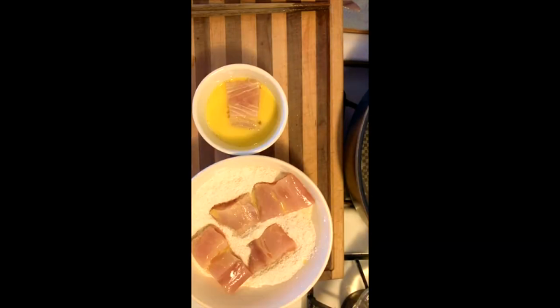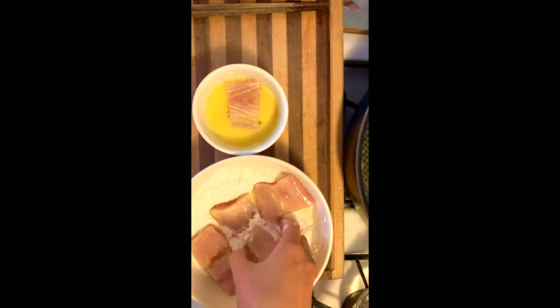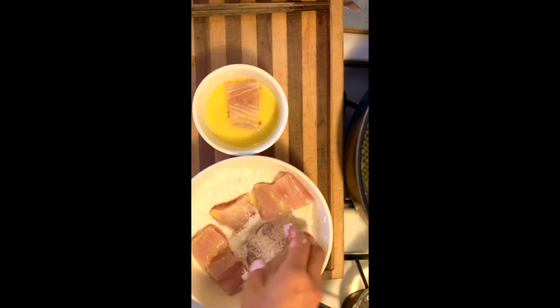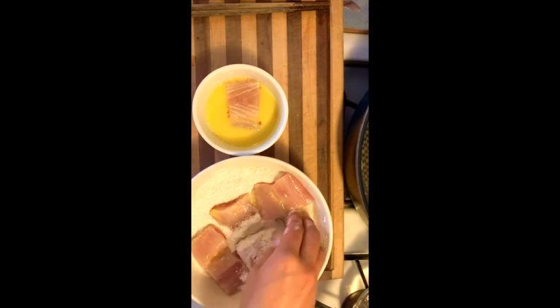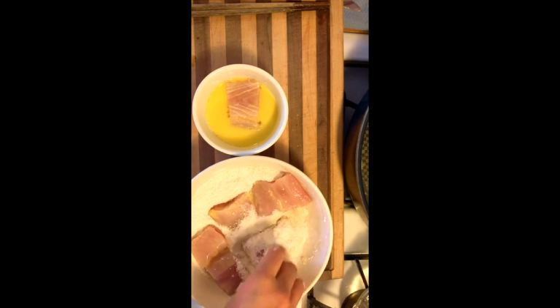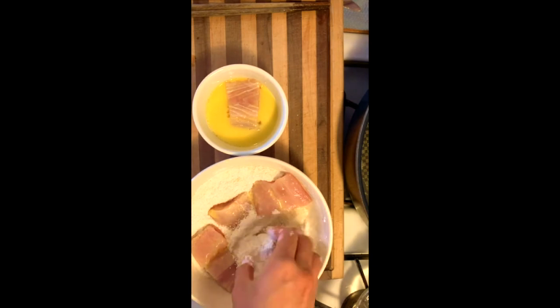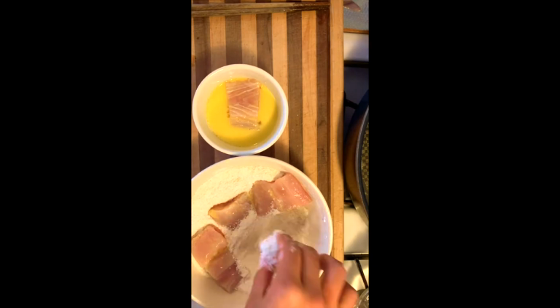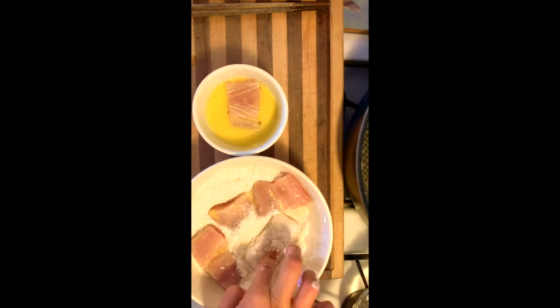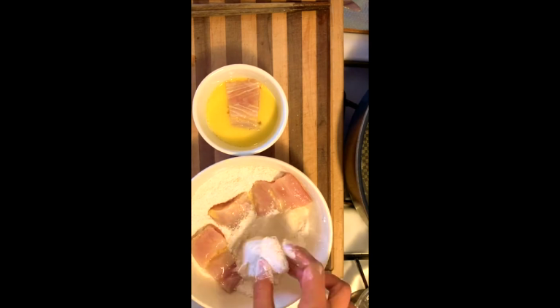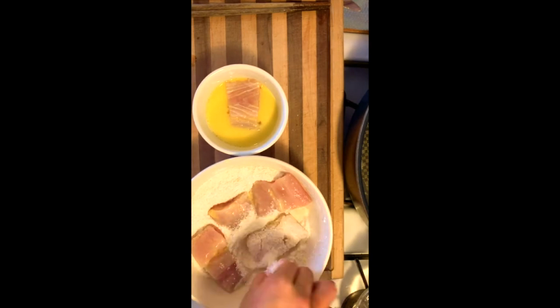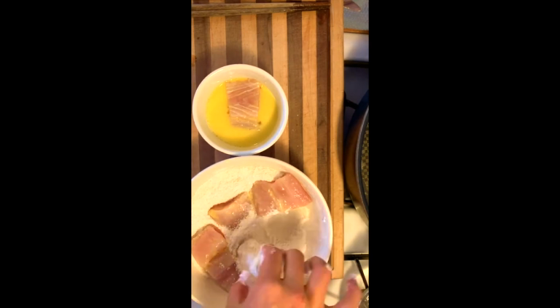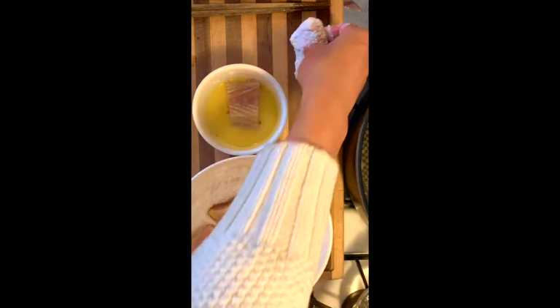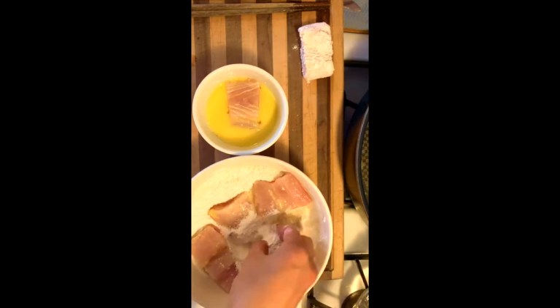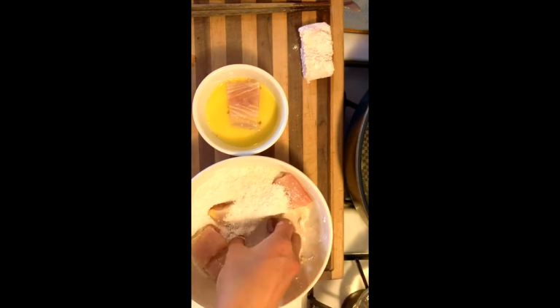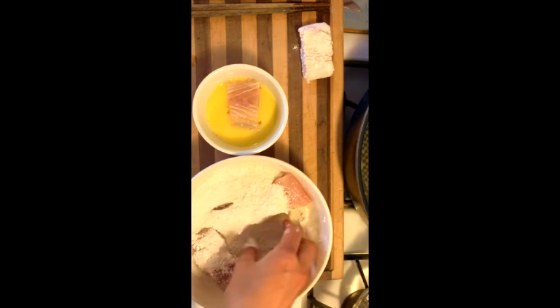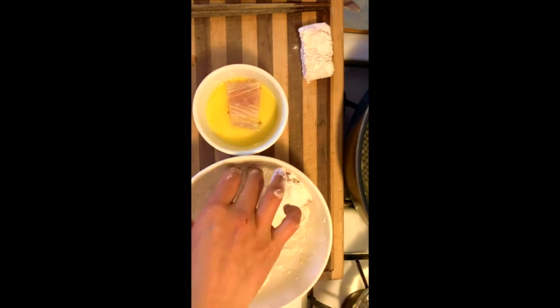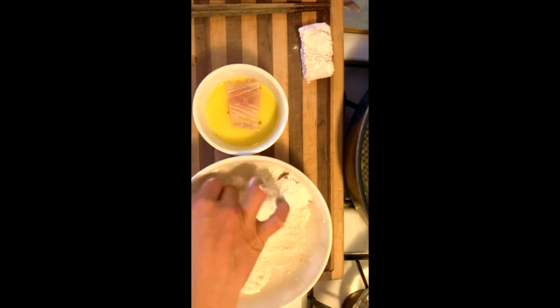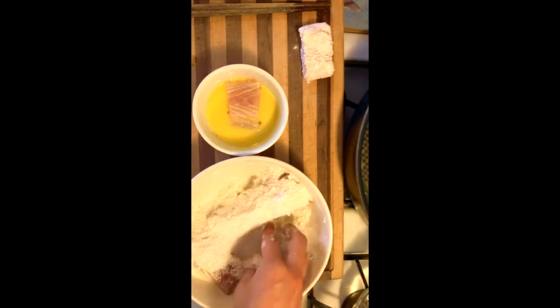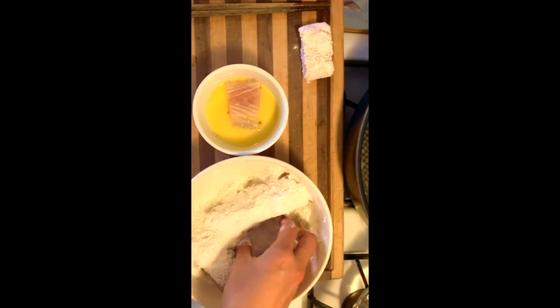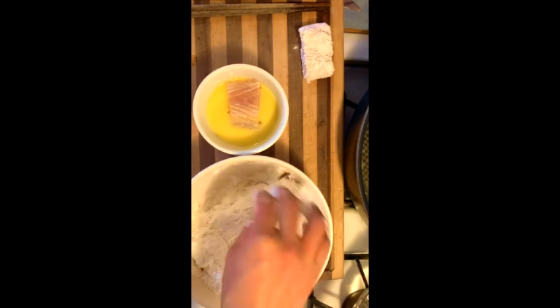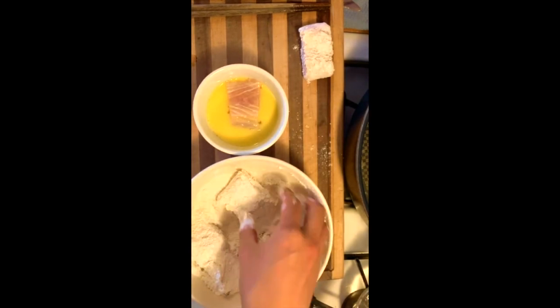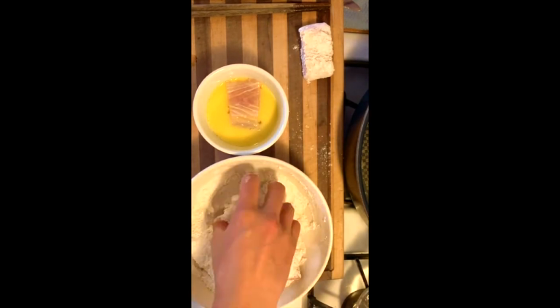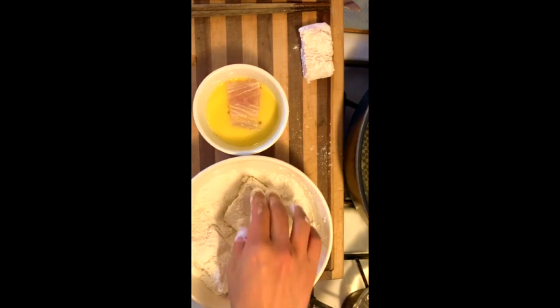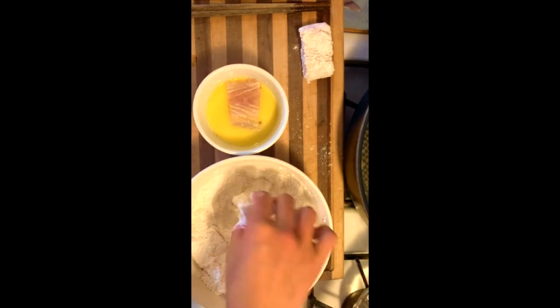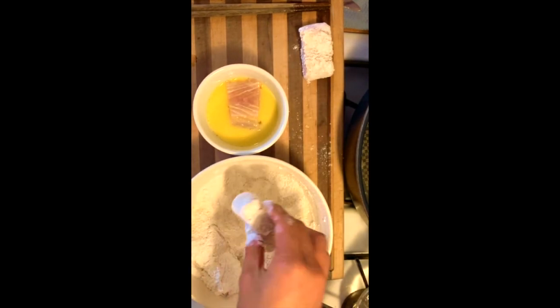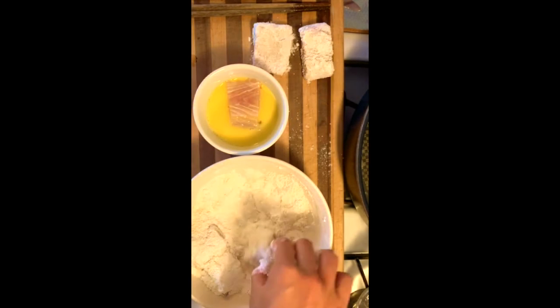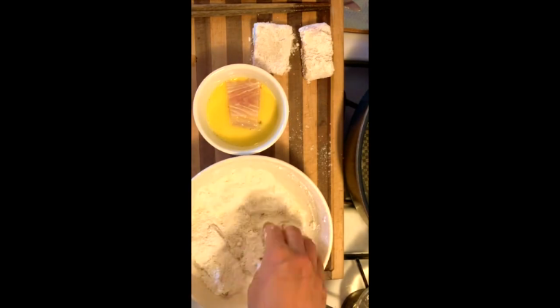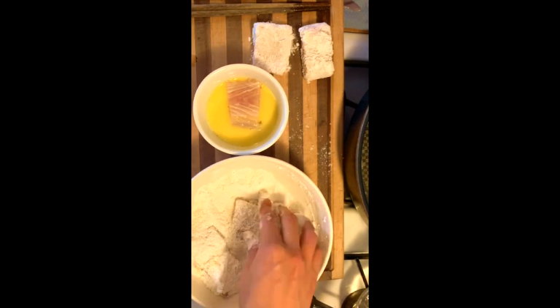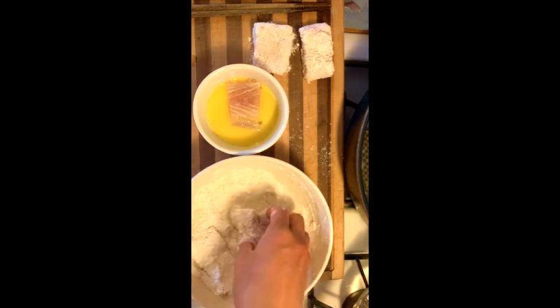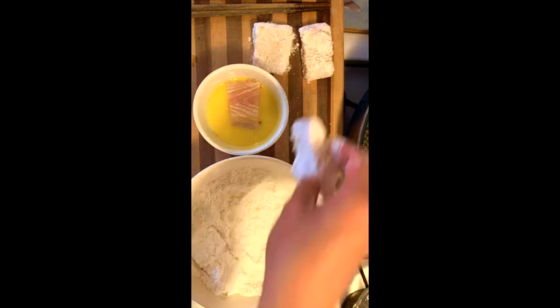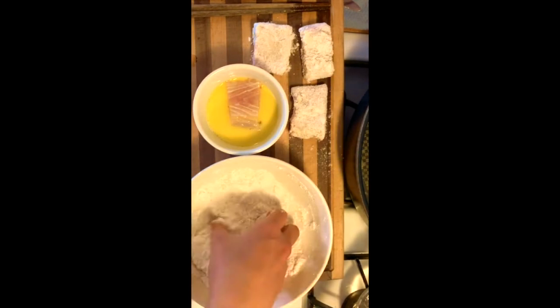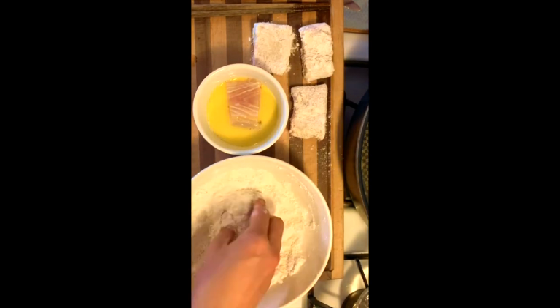Dip them in egg wash, then the flour mix, which is a mix of gluten-free flour and almond meal.